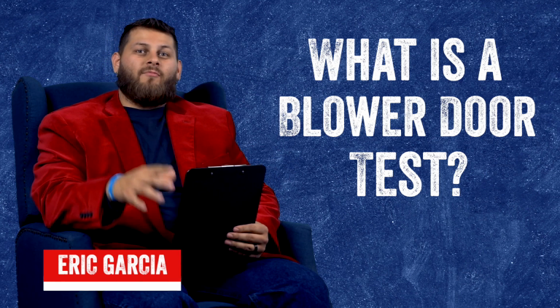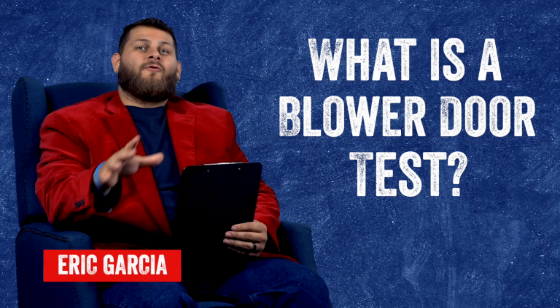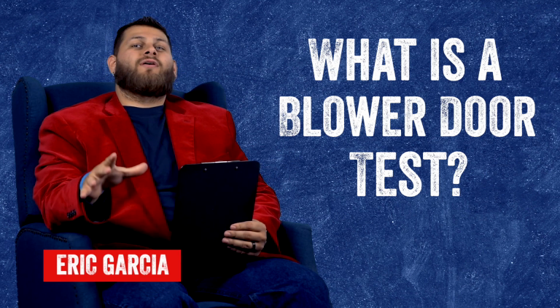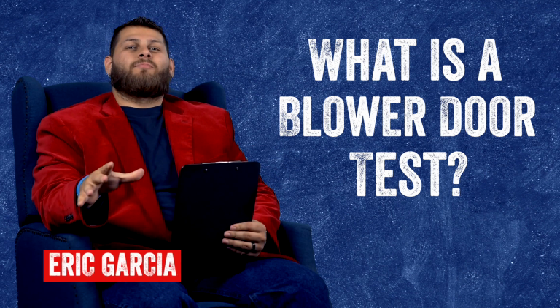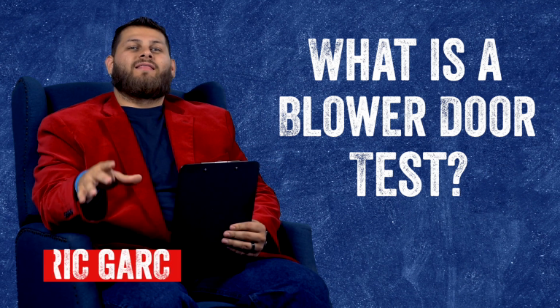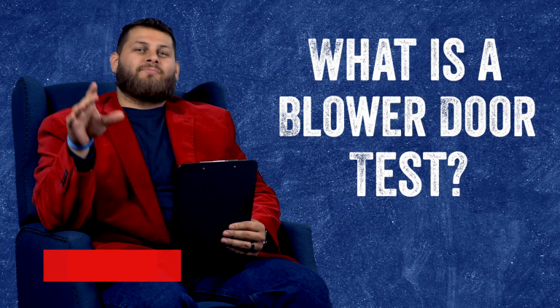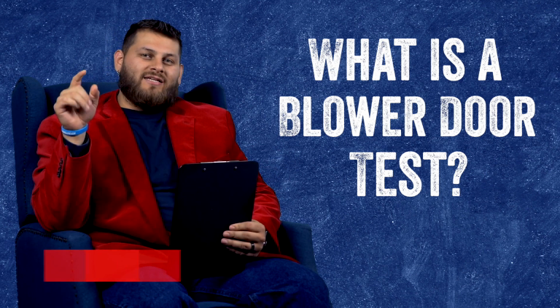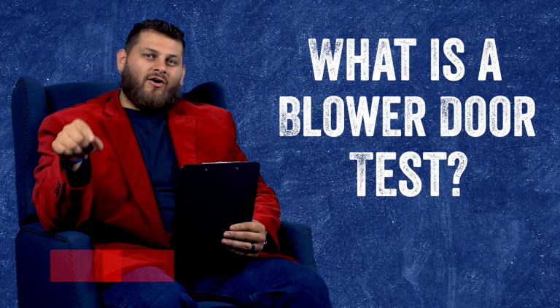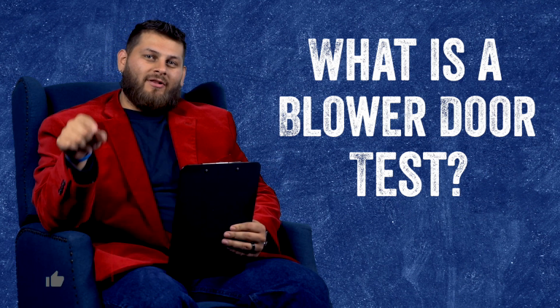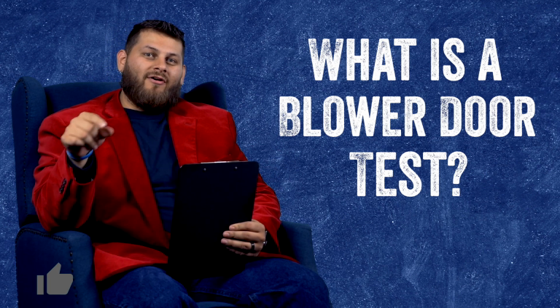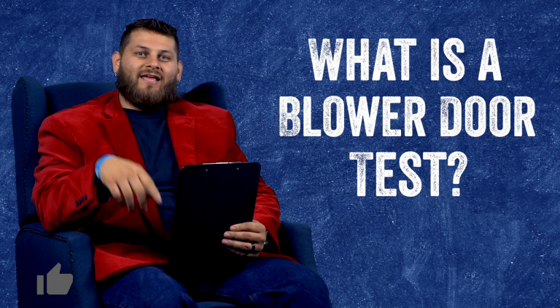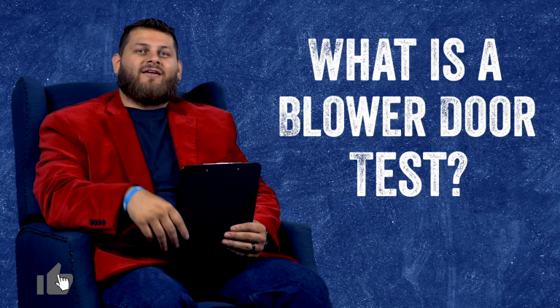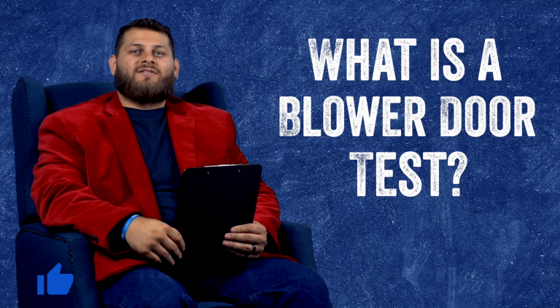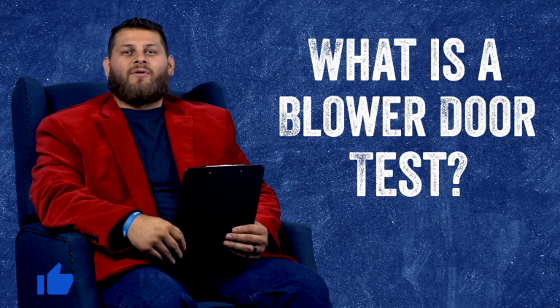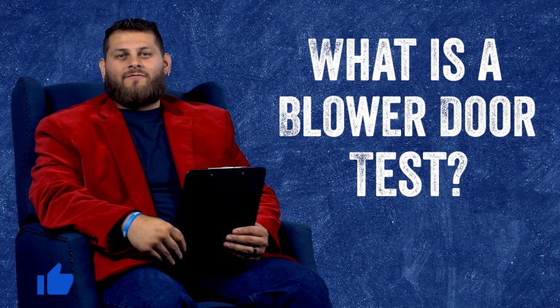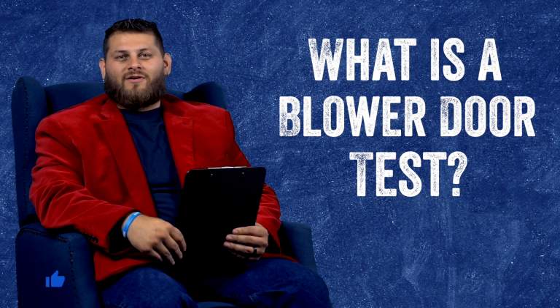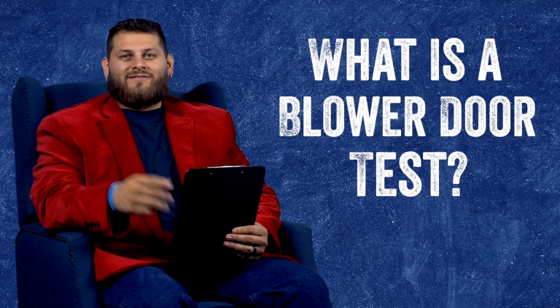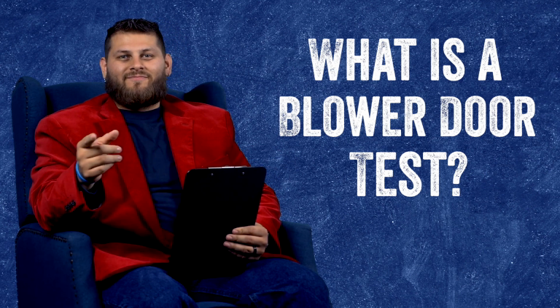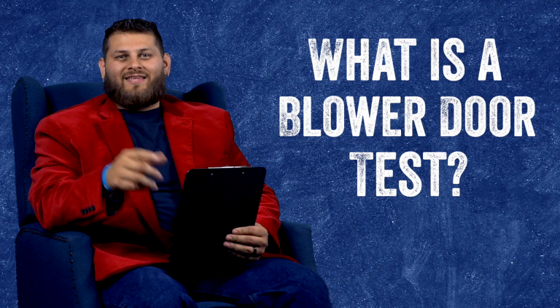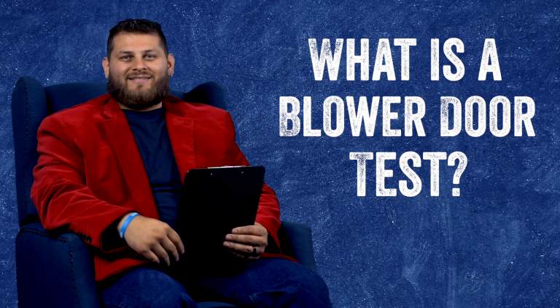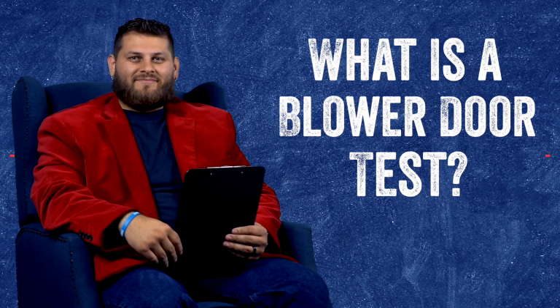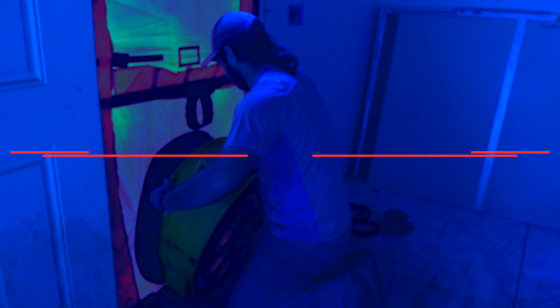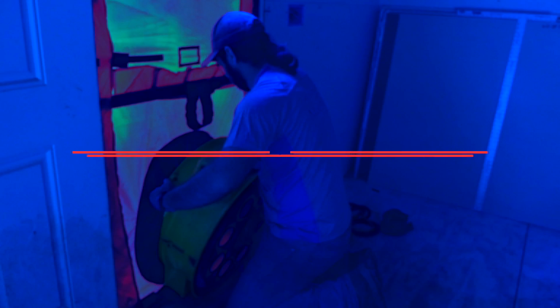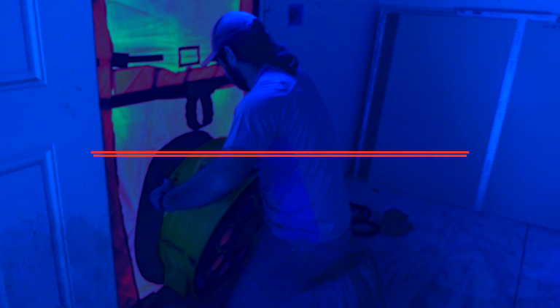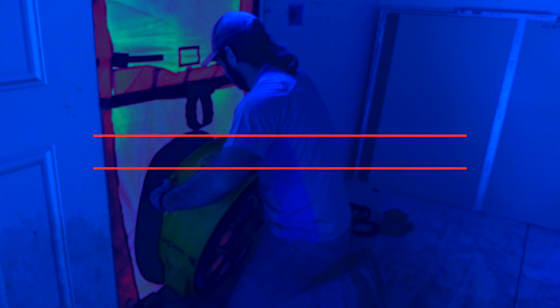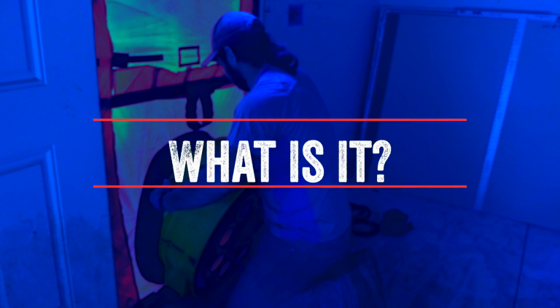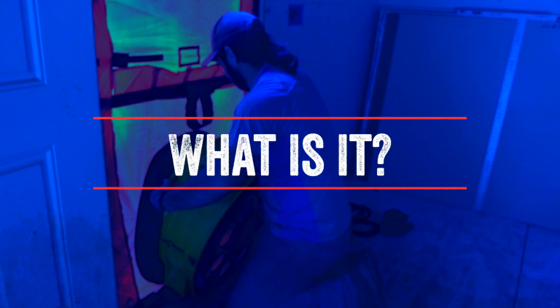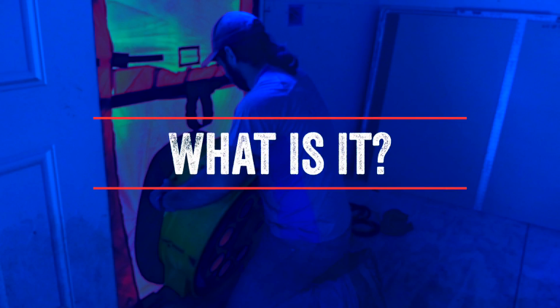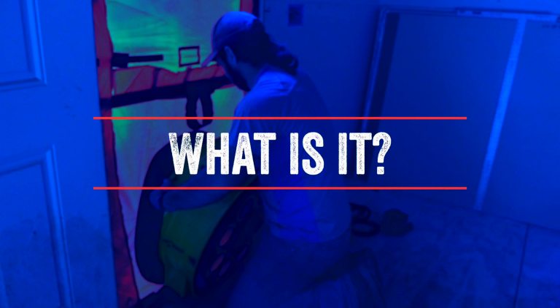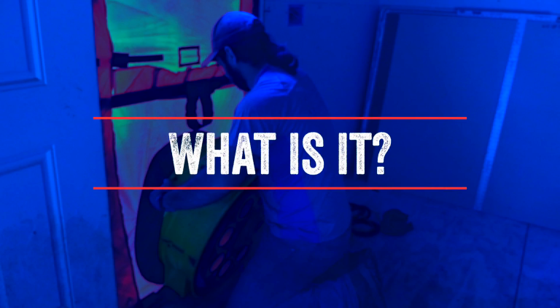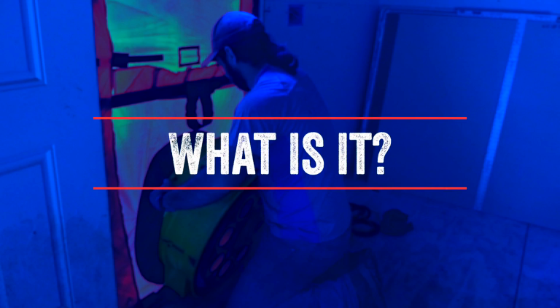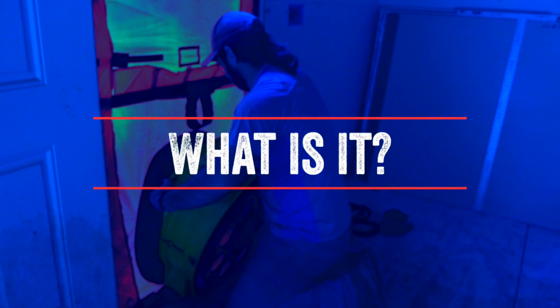Before we explain this, please go below and hit that thumbs up button for us. So what is a blower door test?